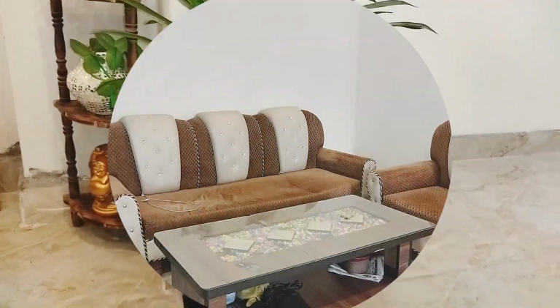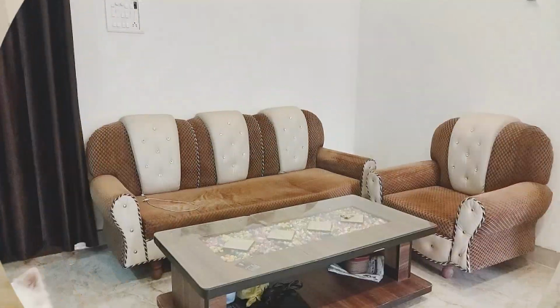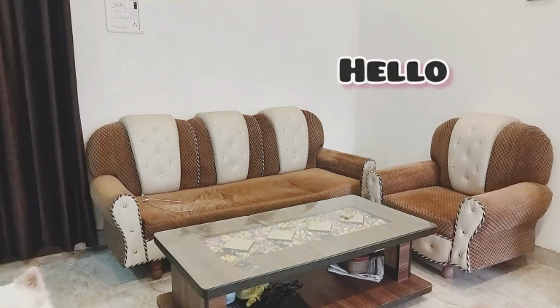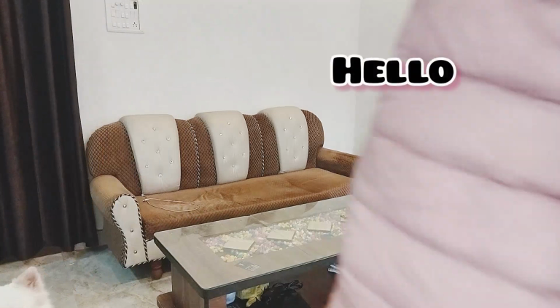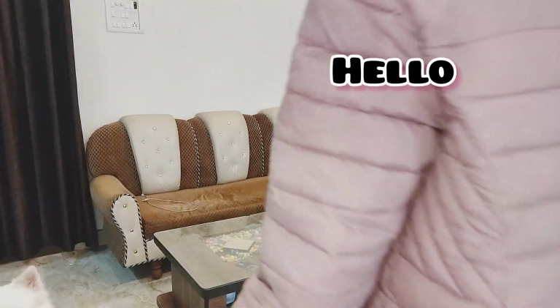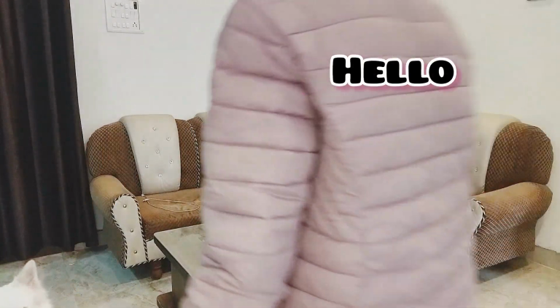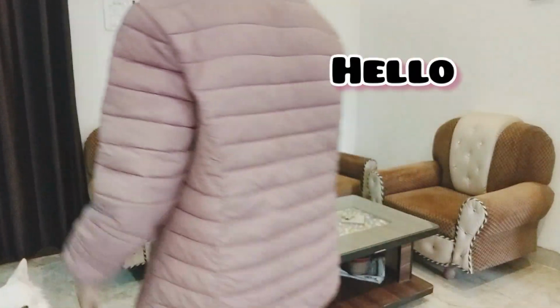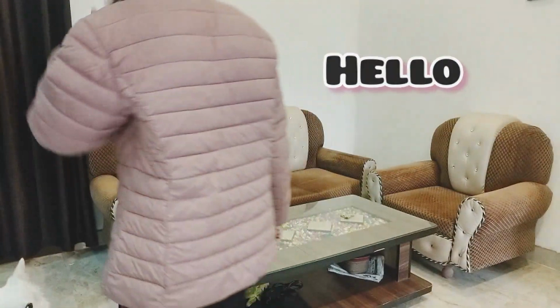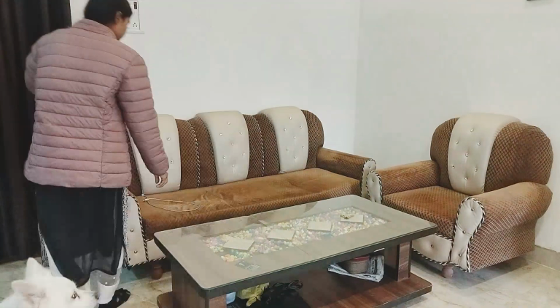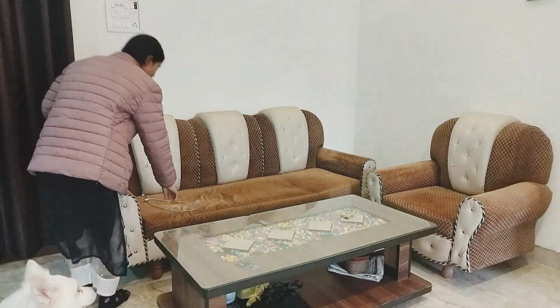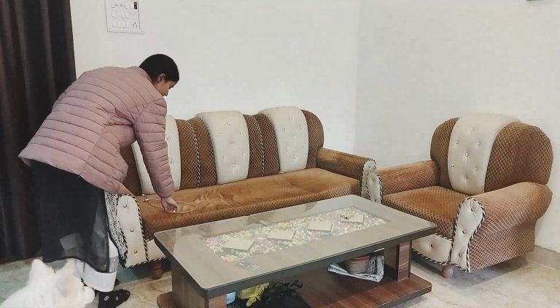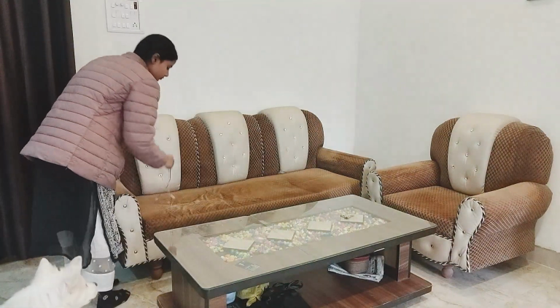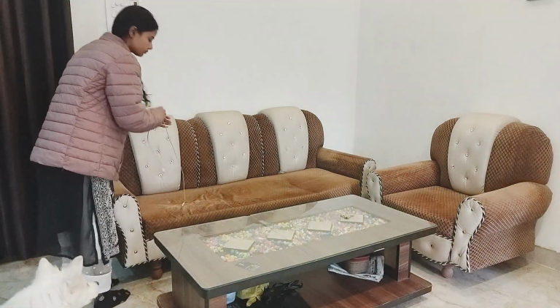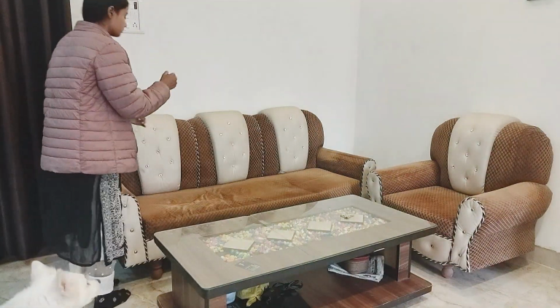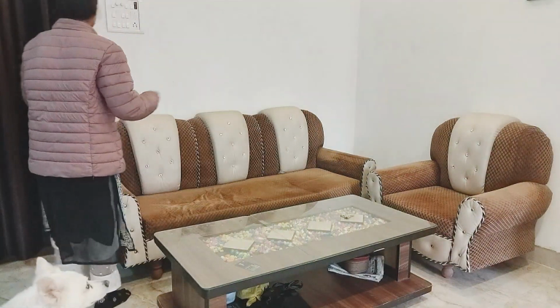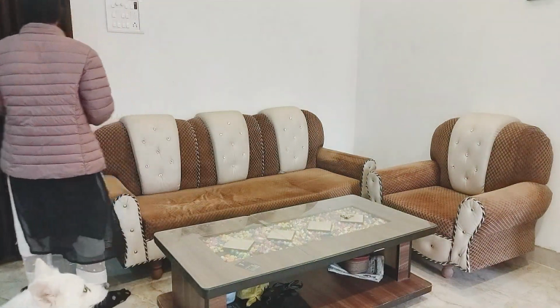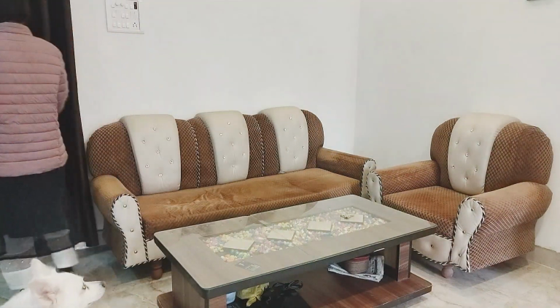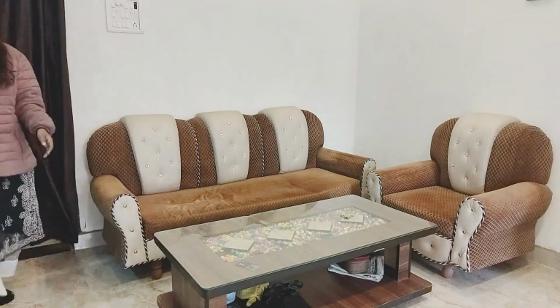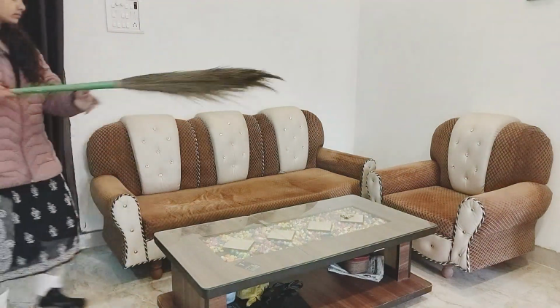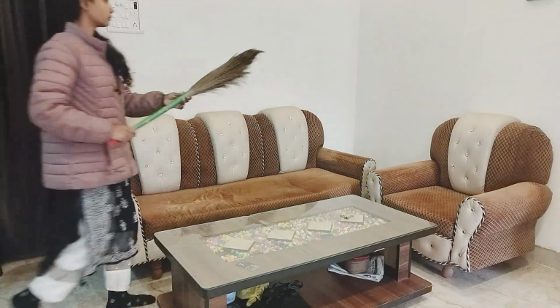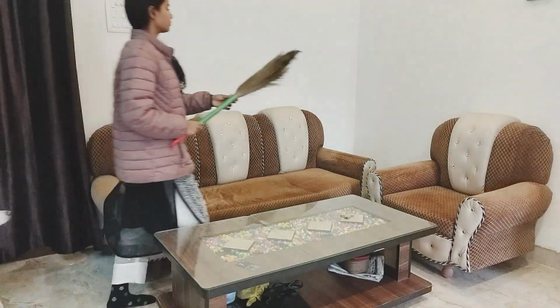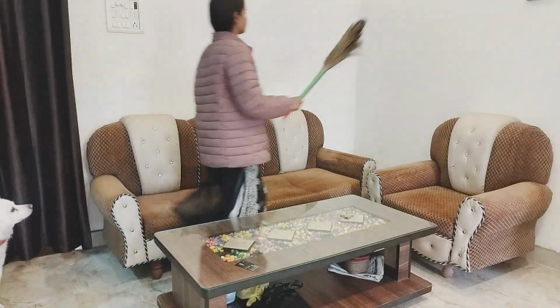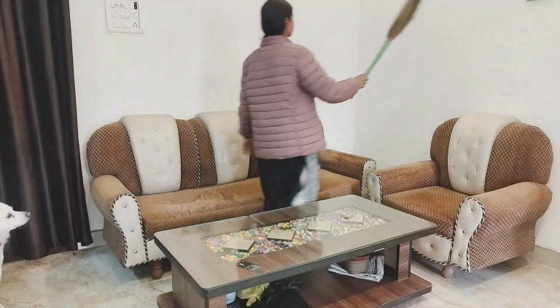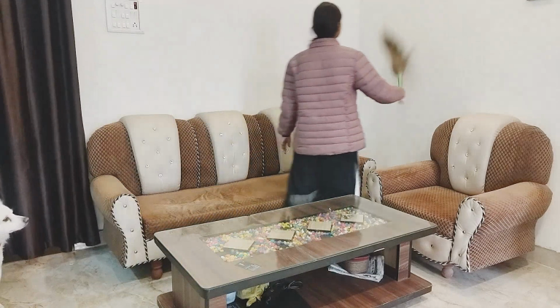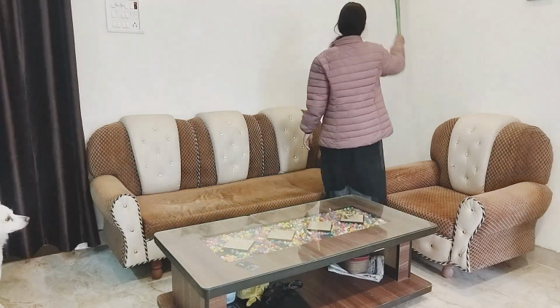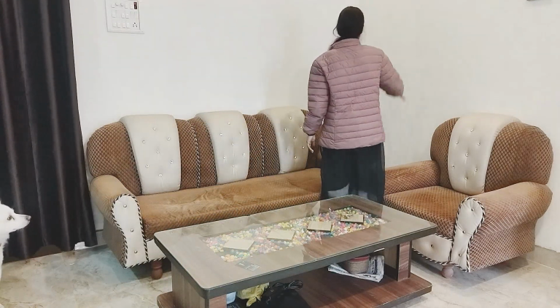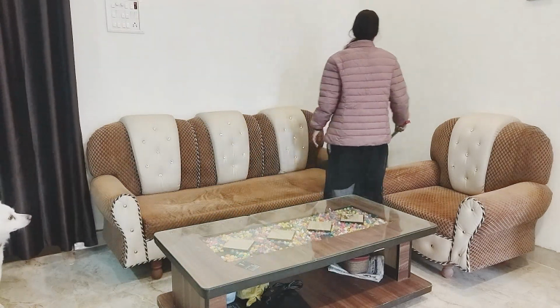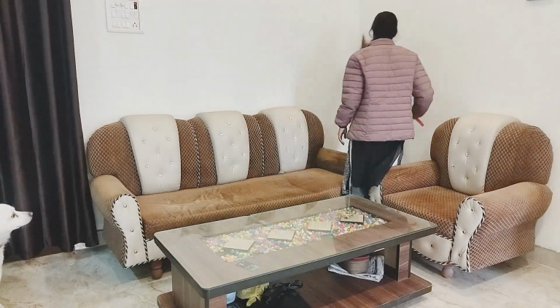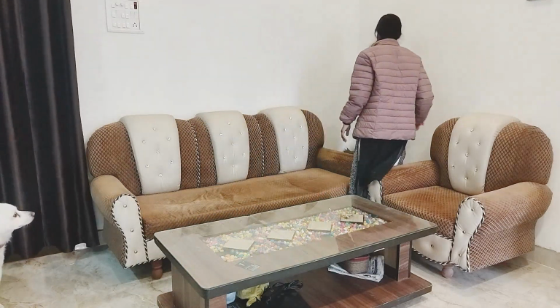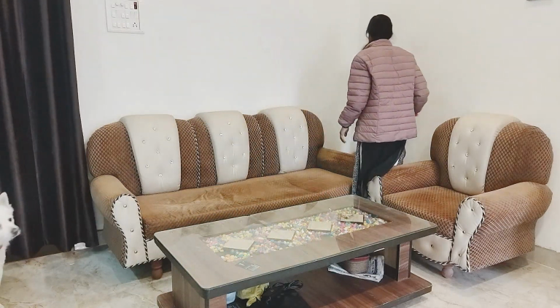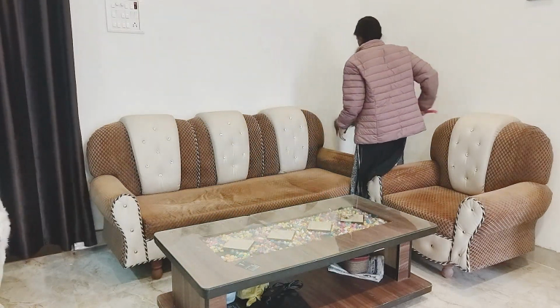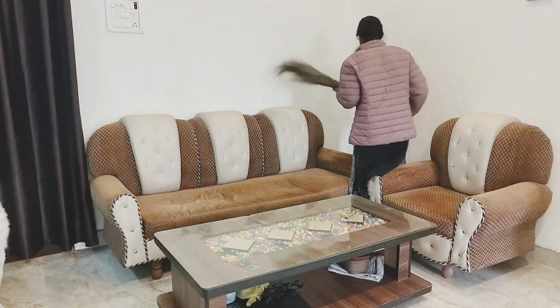Hello everyone, welcome back to my channel. How are you? I hope you all are doing well and good. In today's video, I am going to share my living room makeover with you.